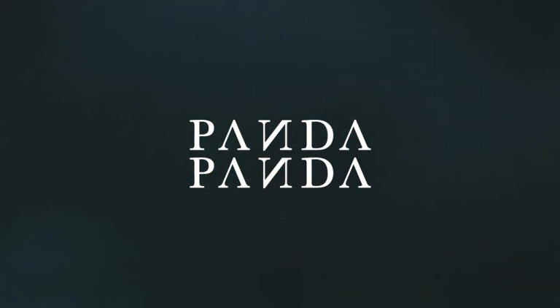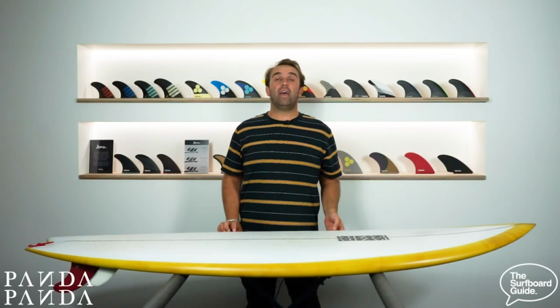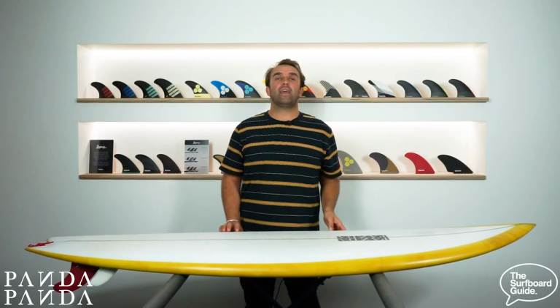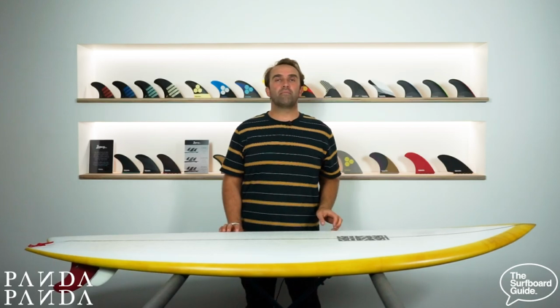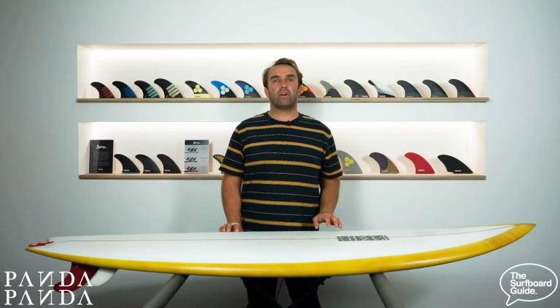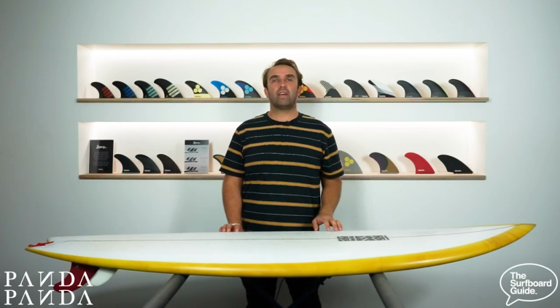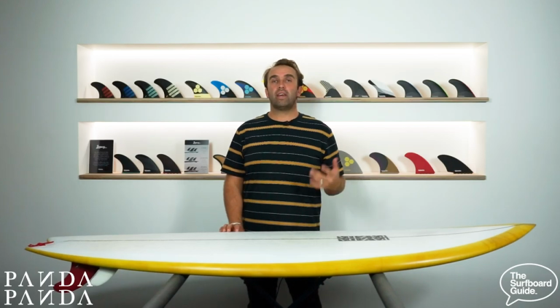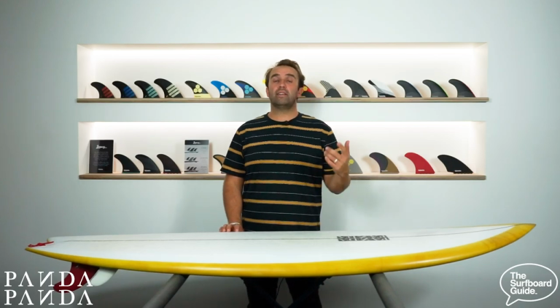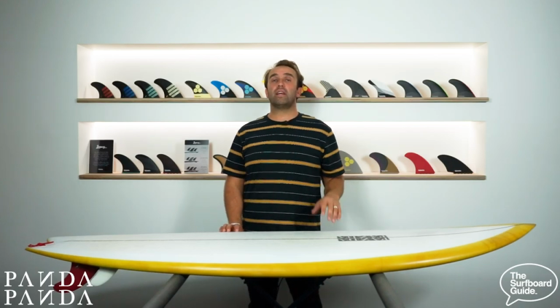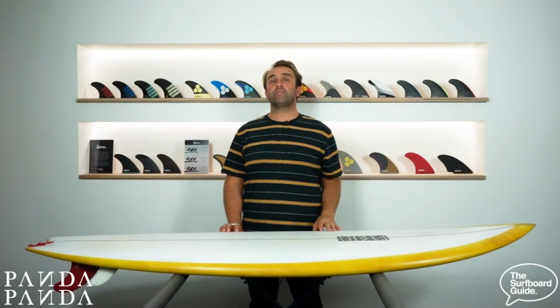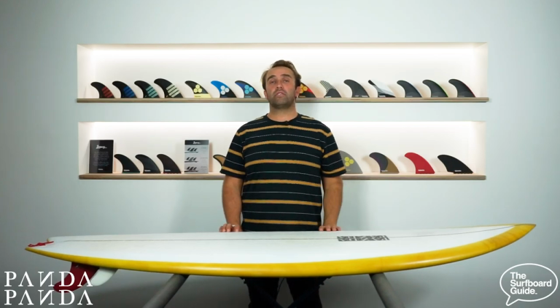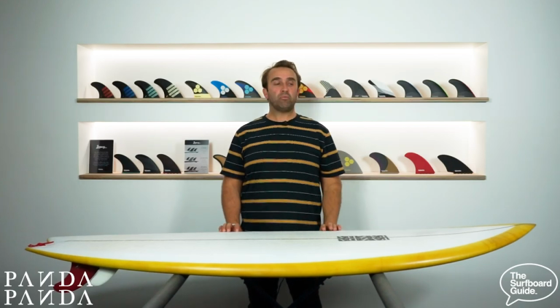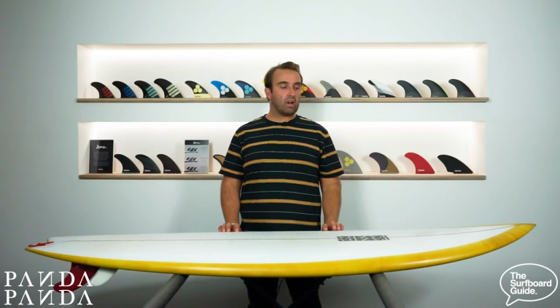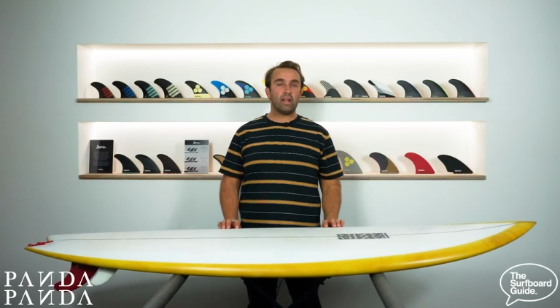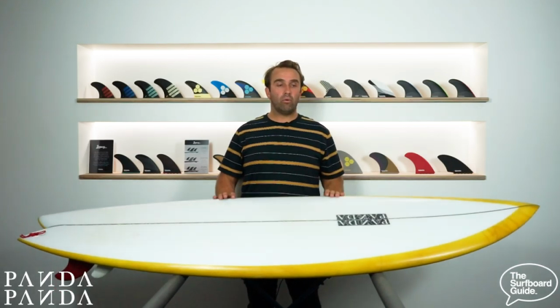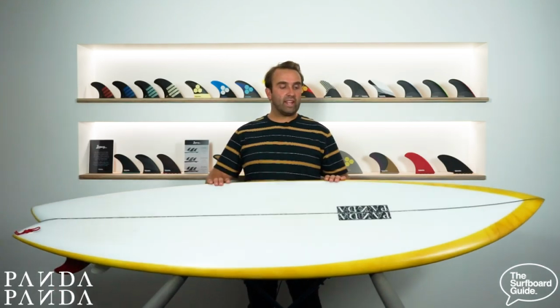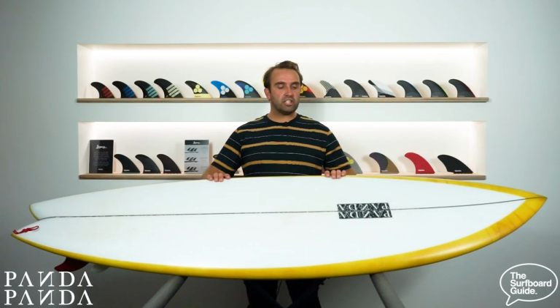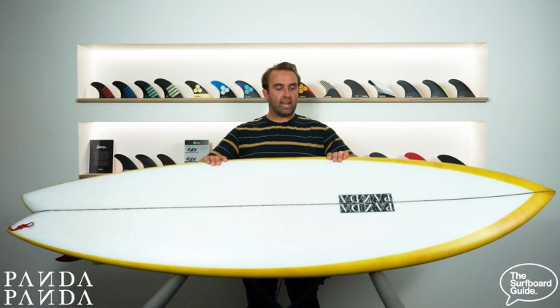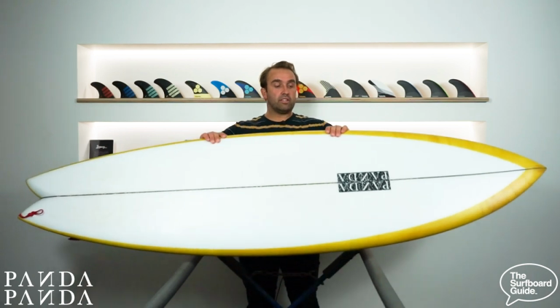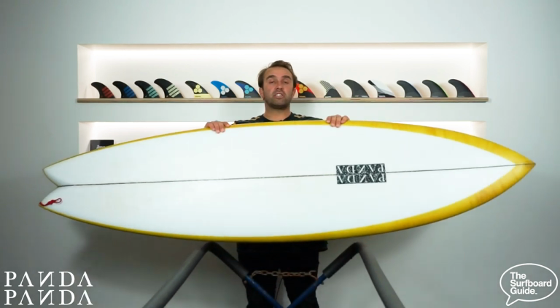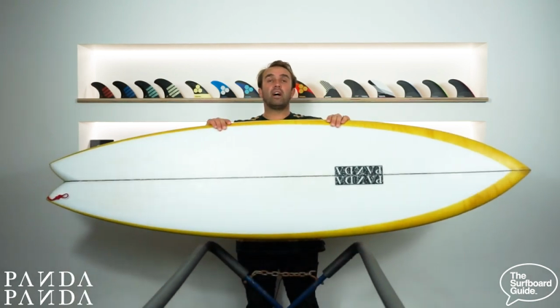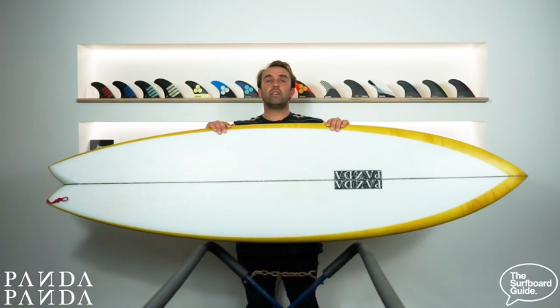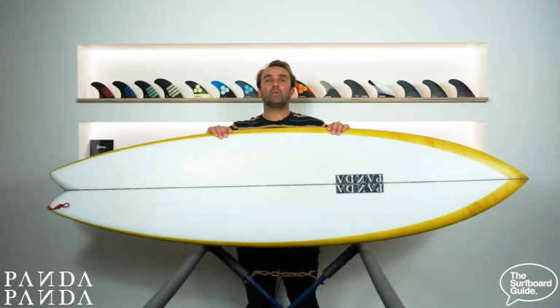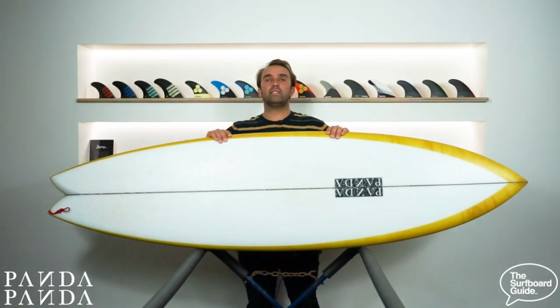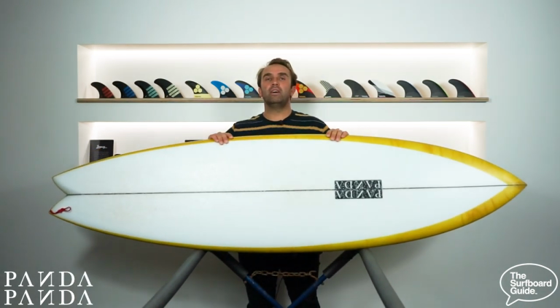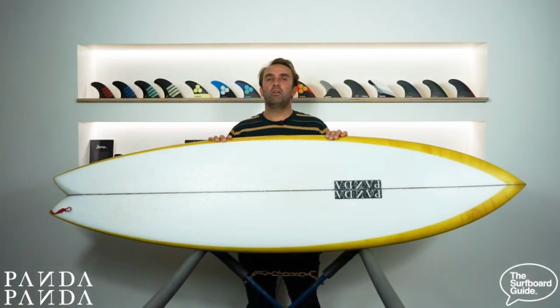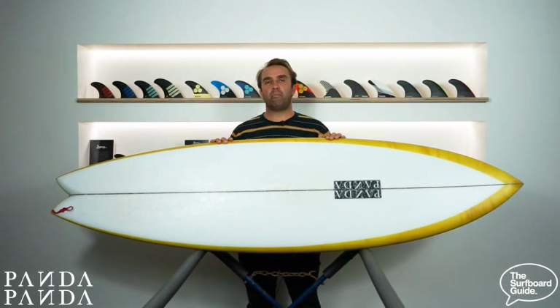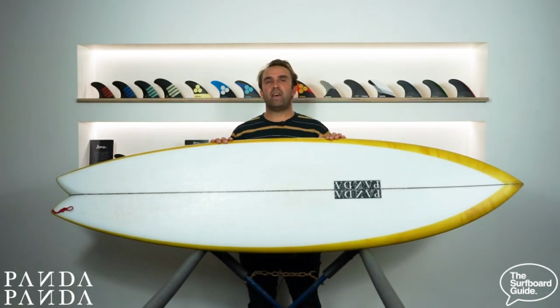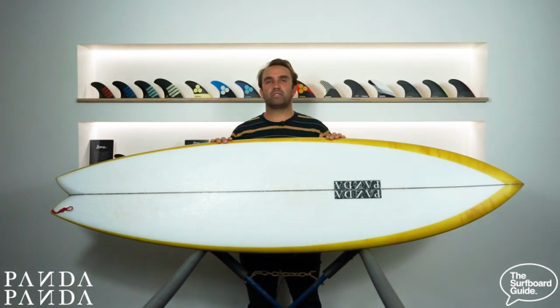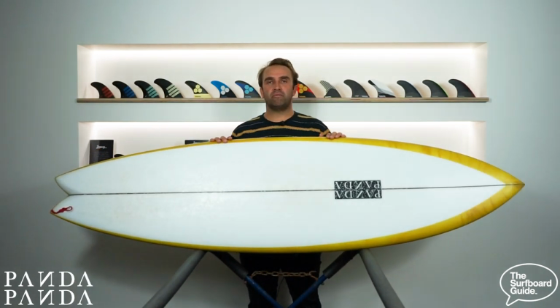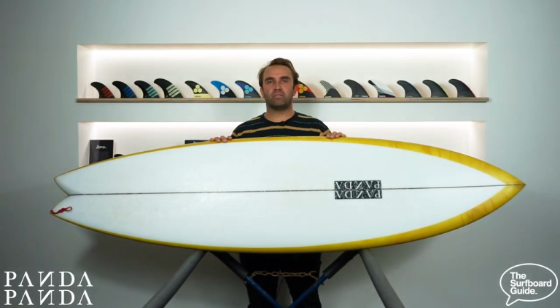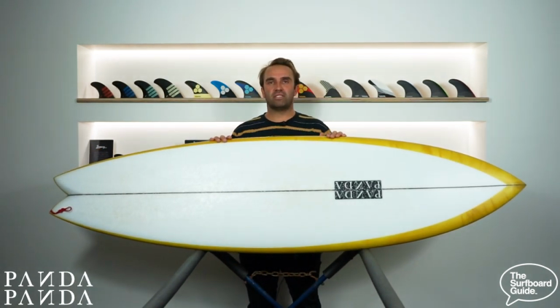Hey, I'm Craig and today for the surfboard guide we're going to check out the Shiitake Twinser by Panda Surfboards.